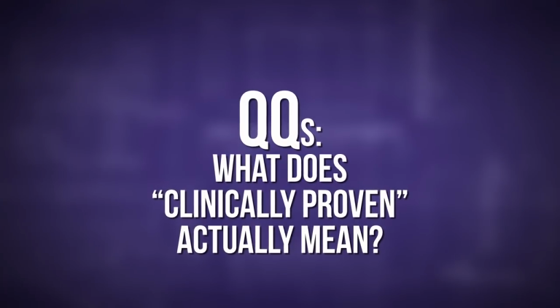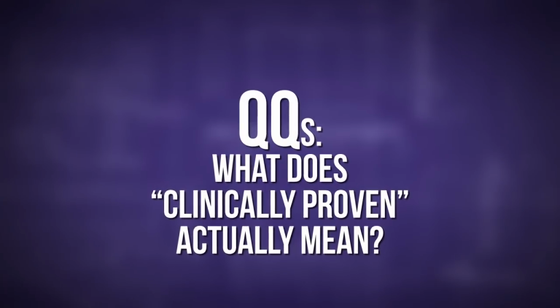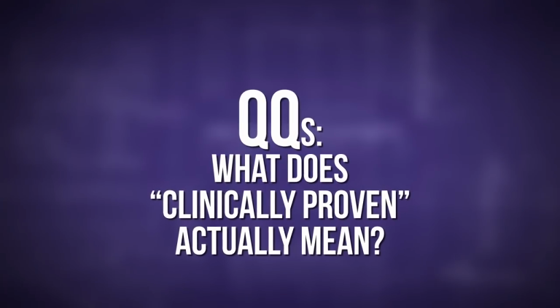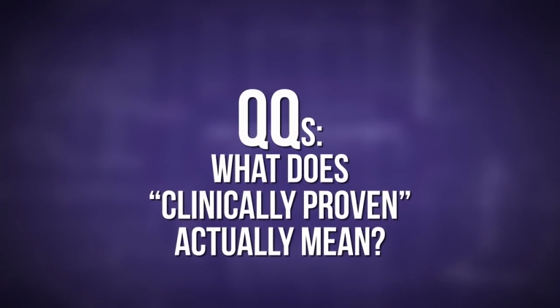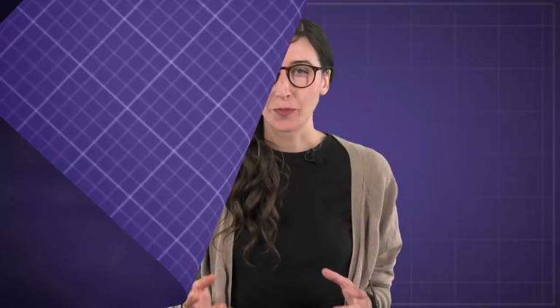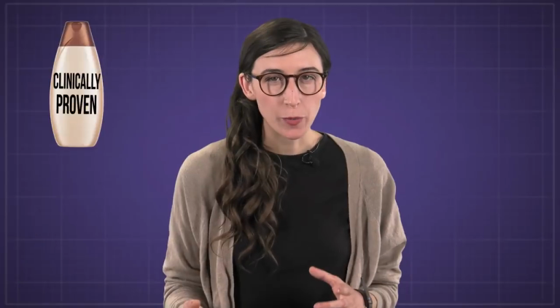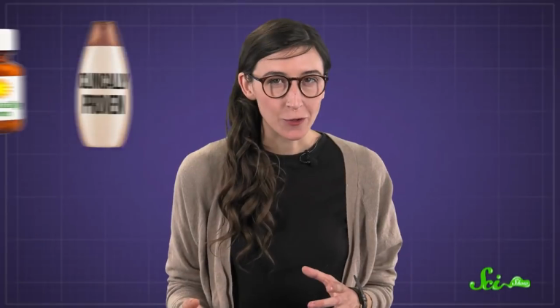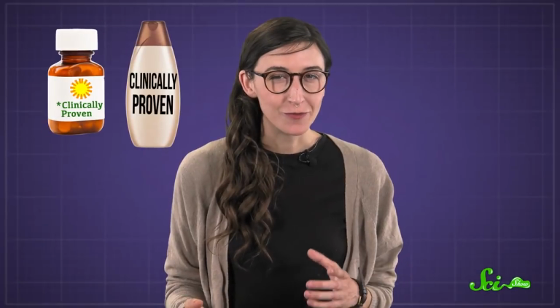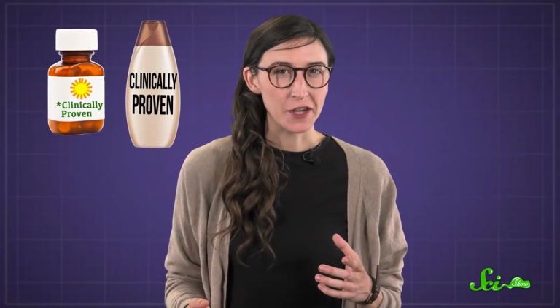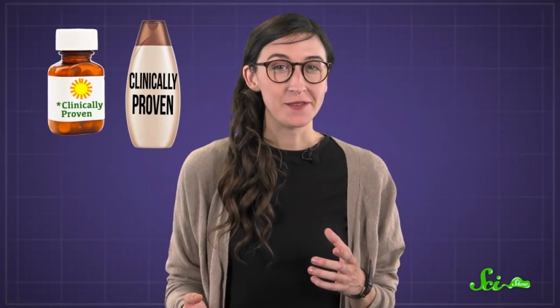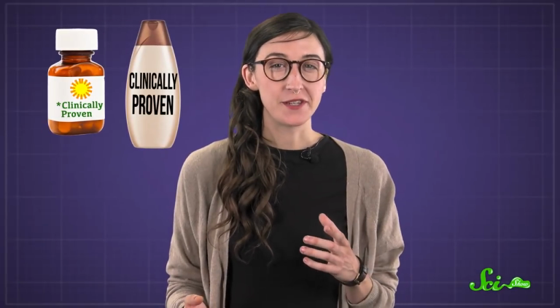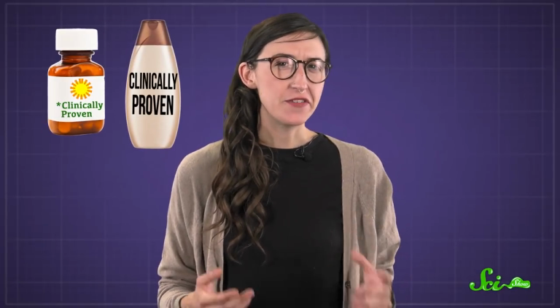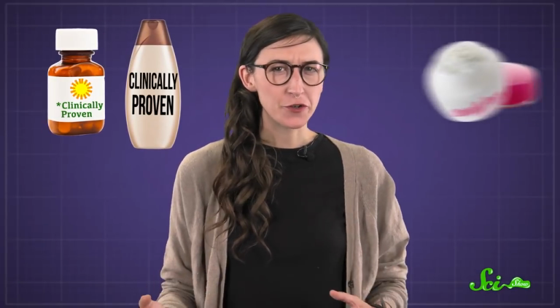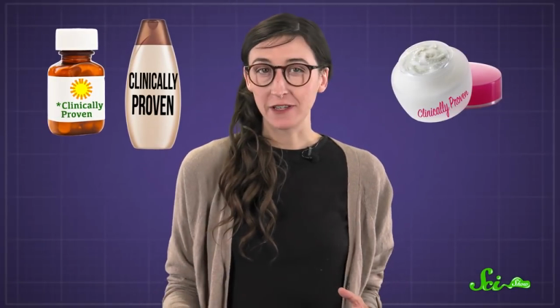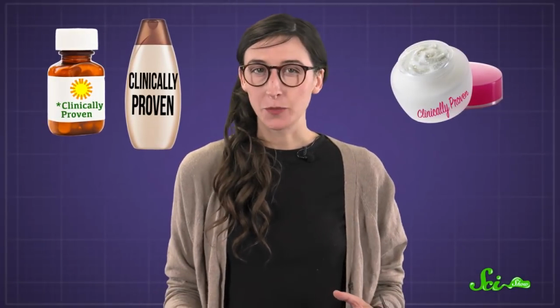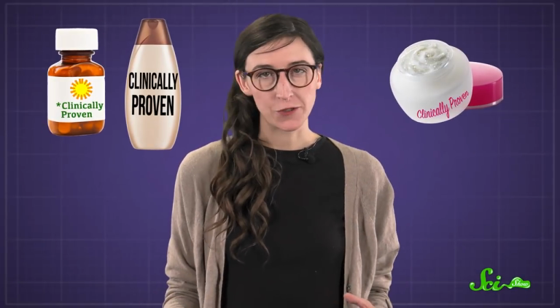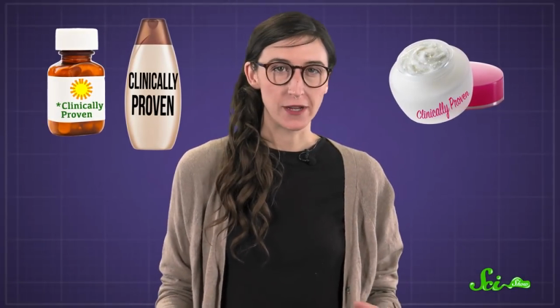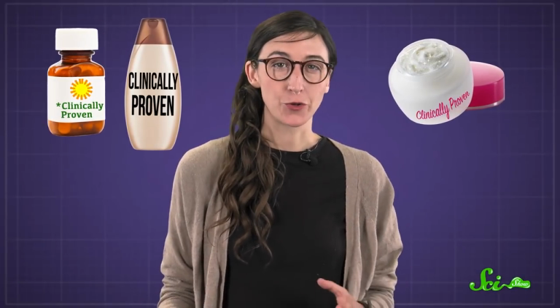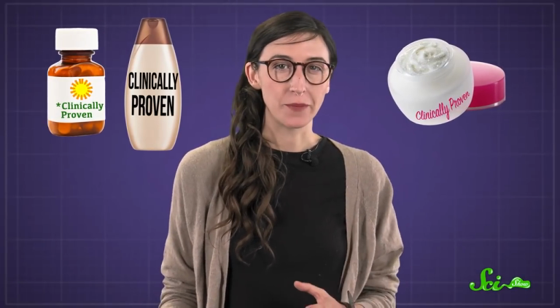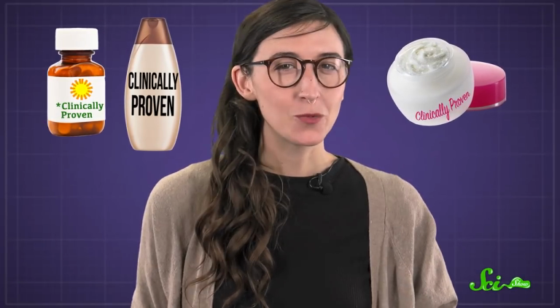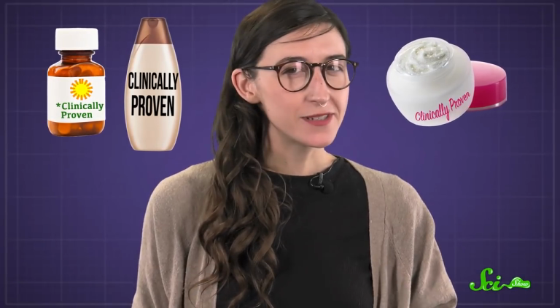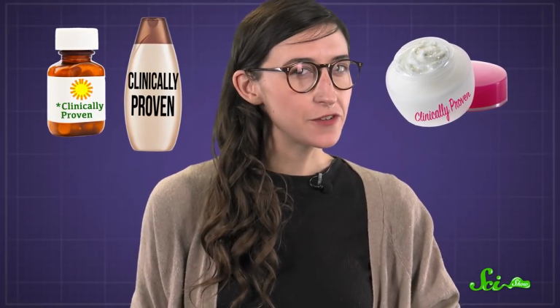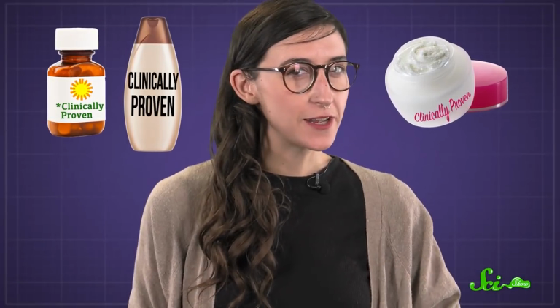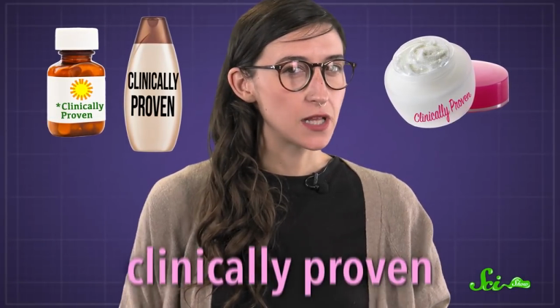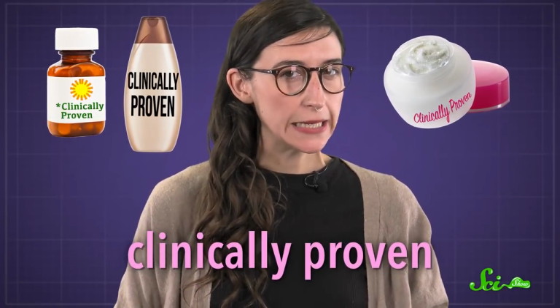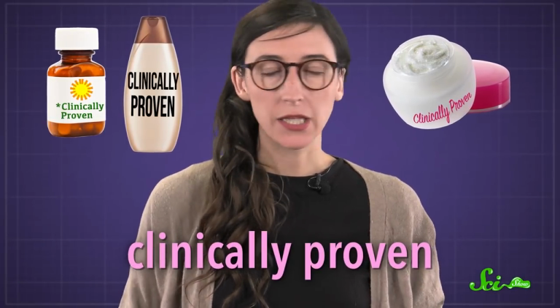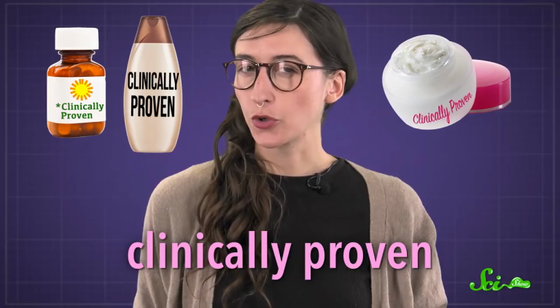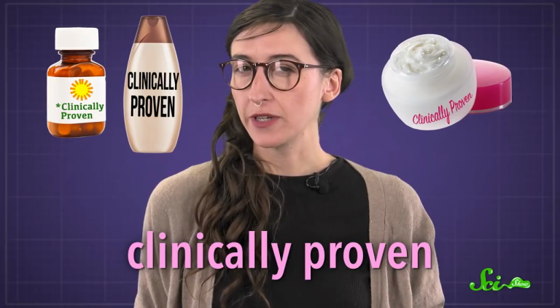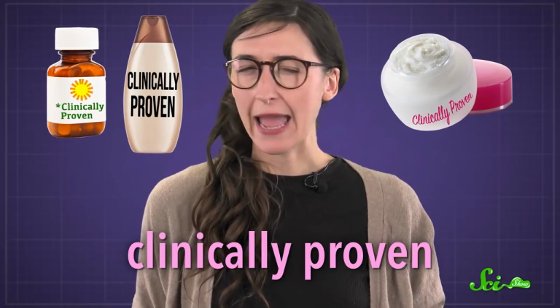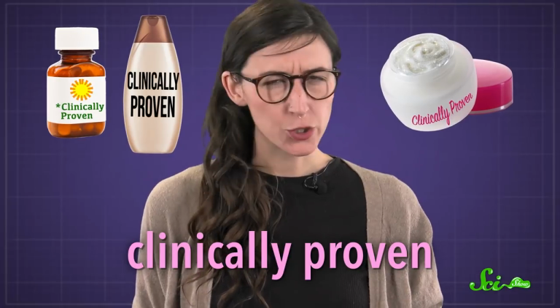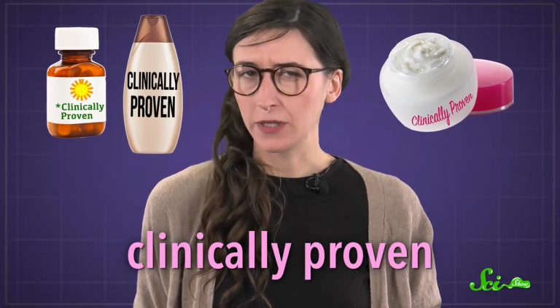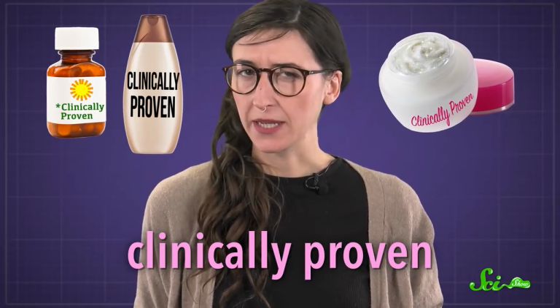You've seen it on your shampoo bottle, vitamins, and even your fancy moisturizing cream. But what does the phrase 'clinically proven' actually mean?